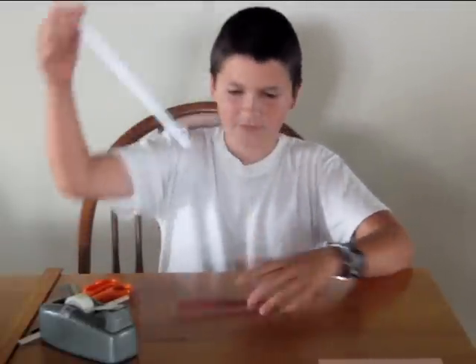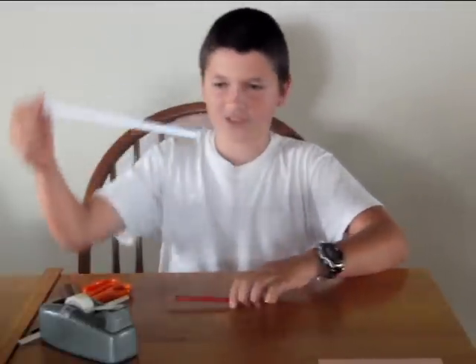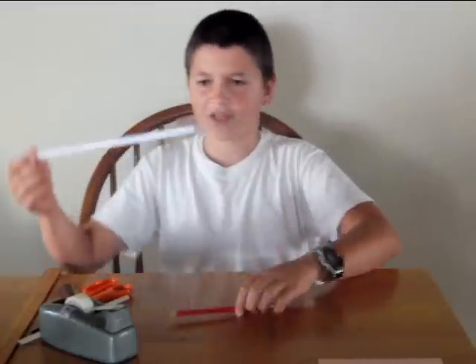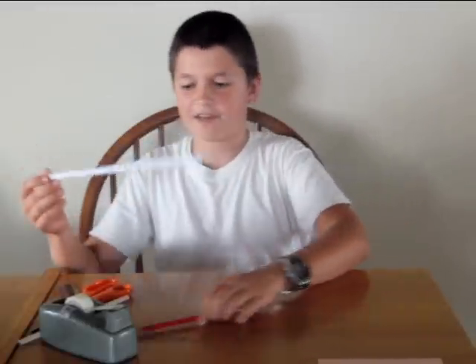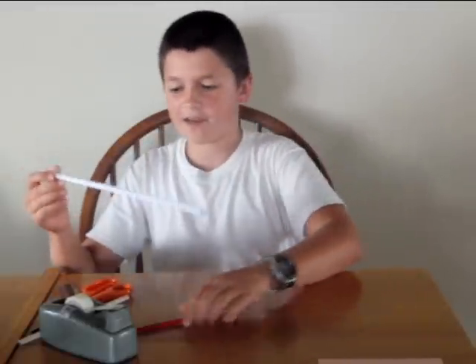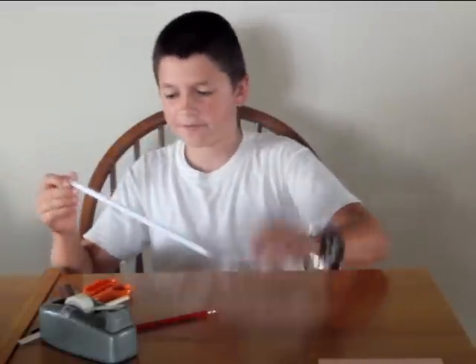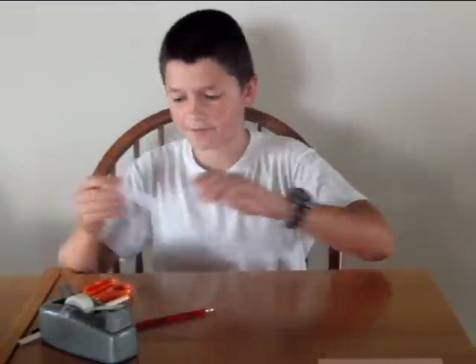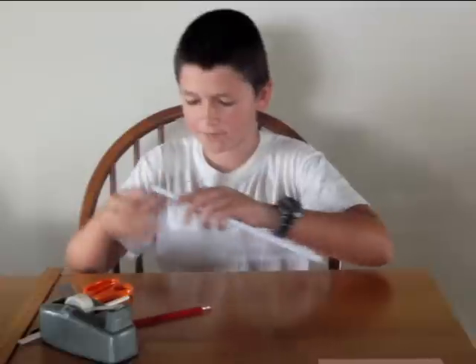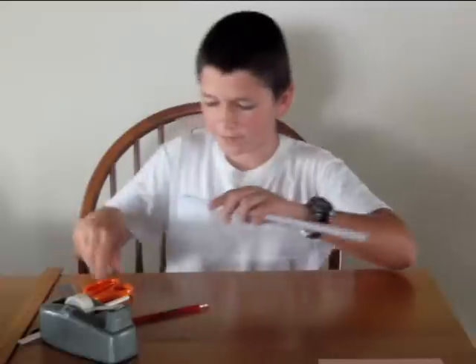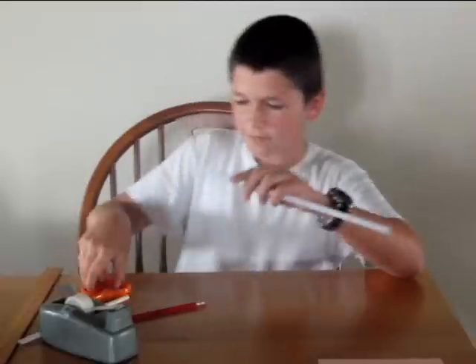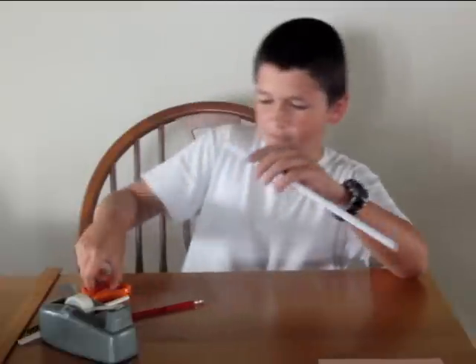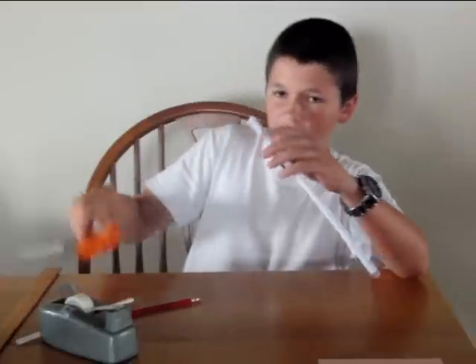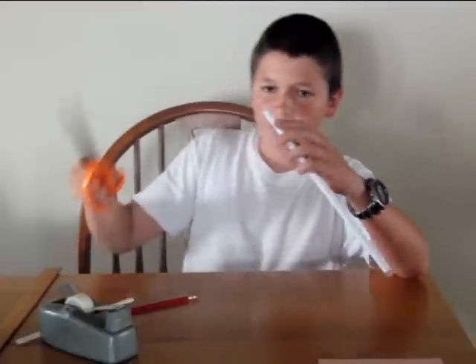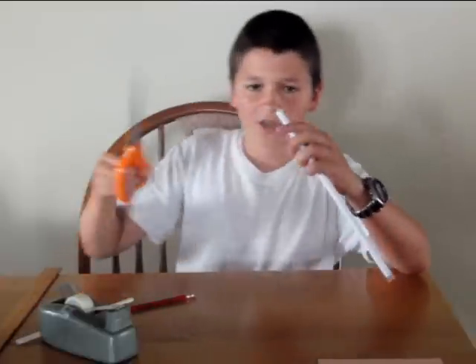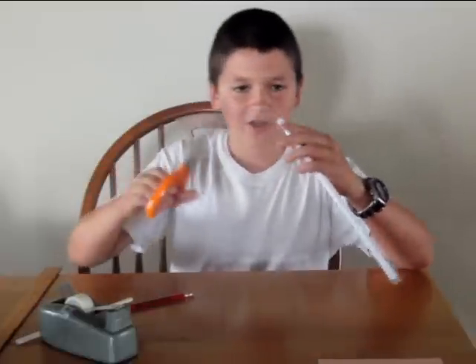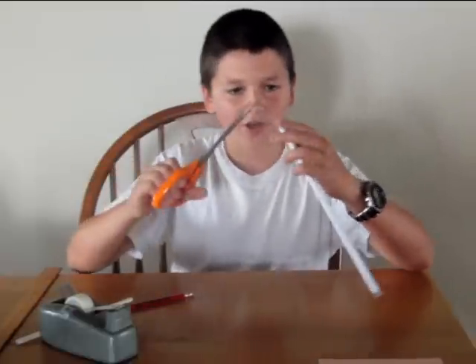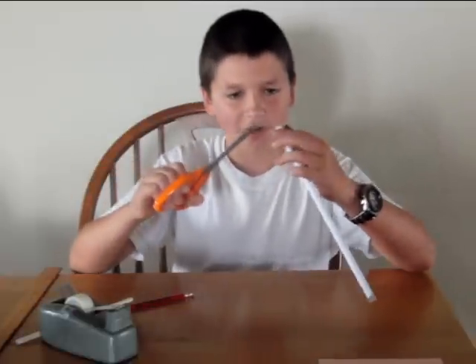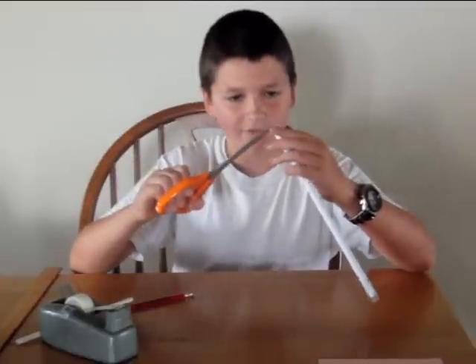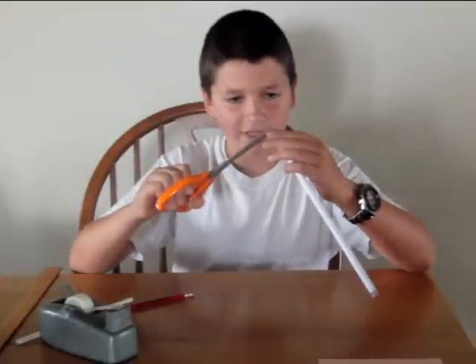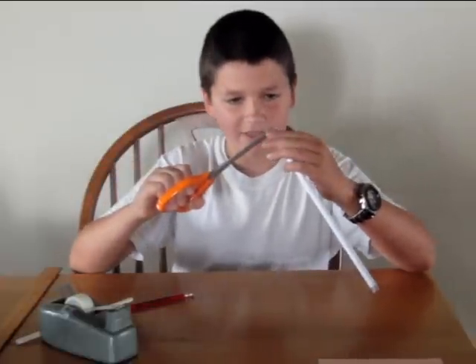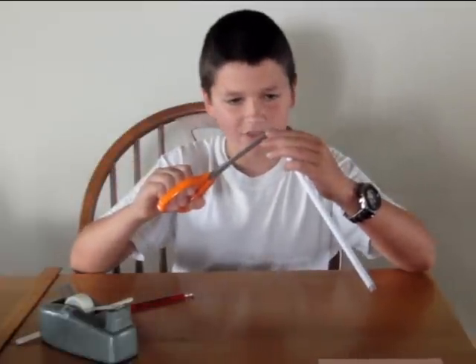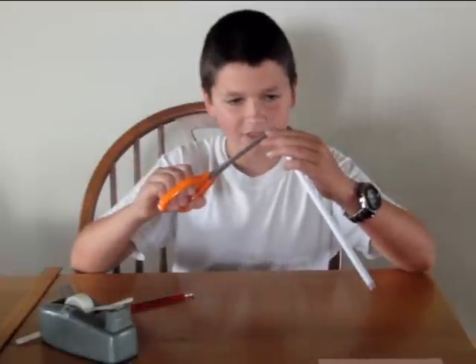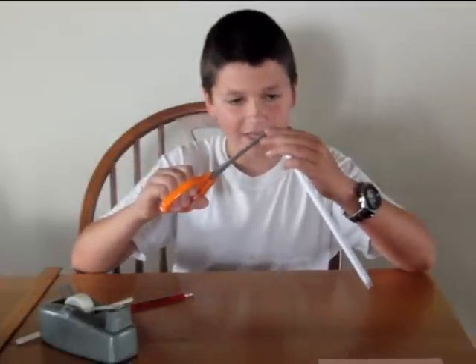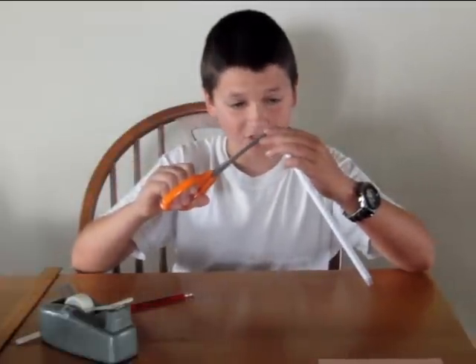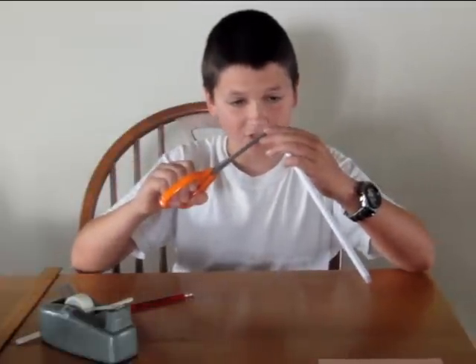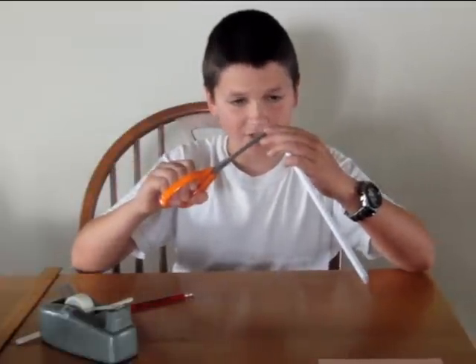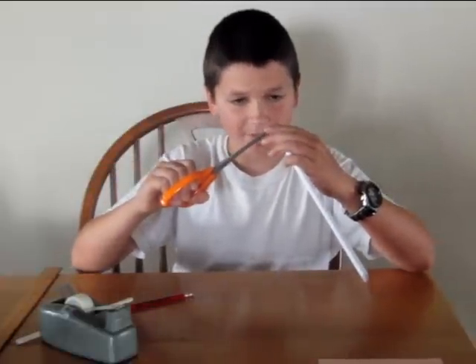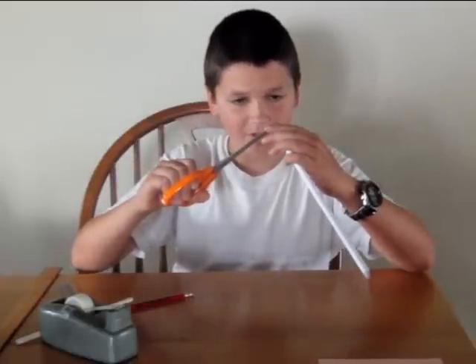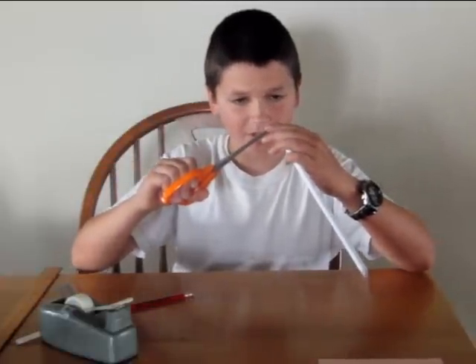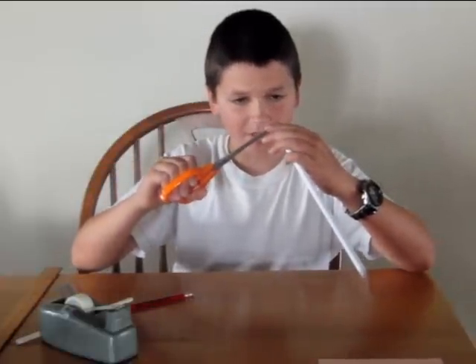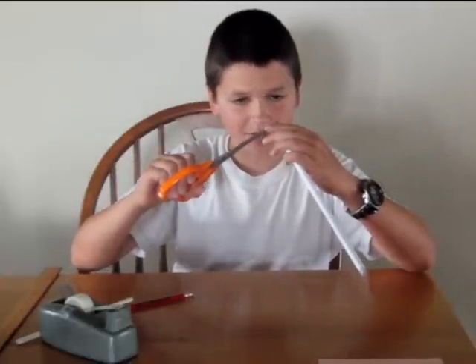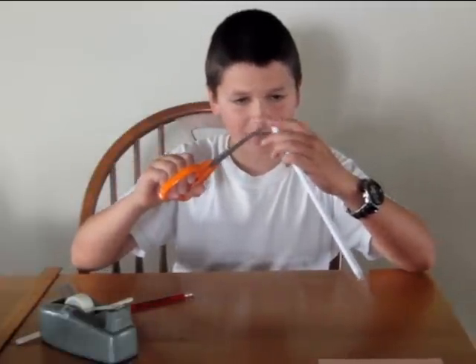Slide it out. Cut off any extra tape on the ends.